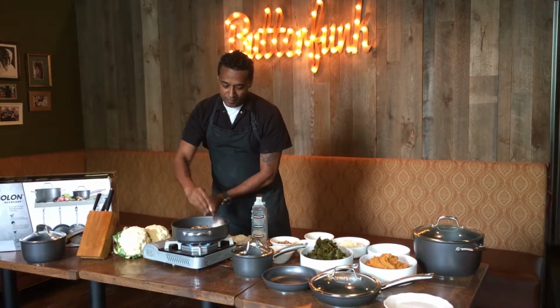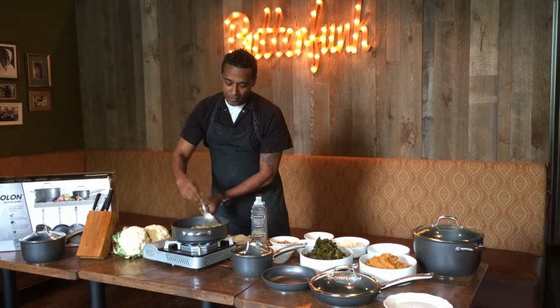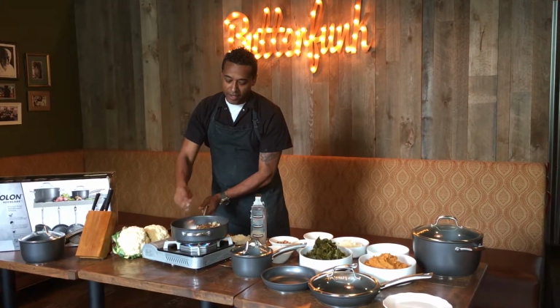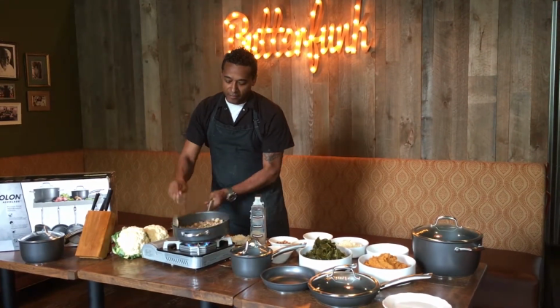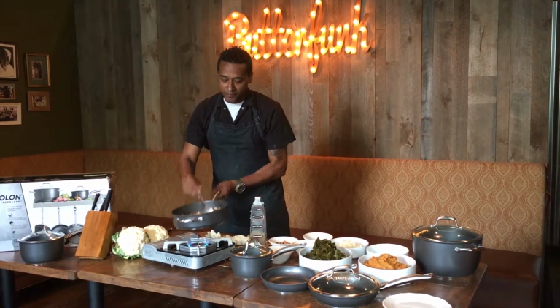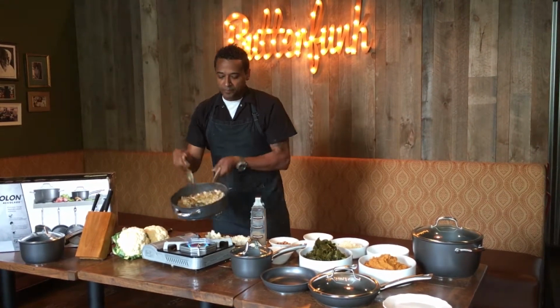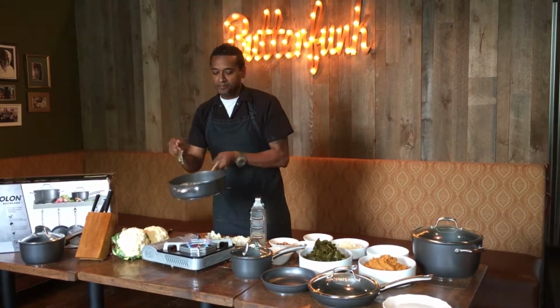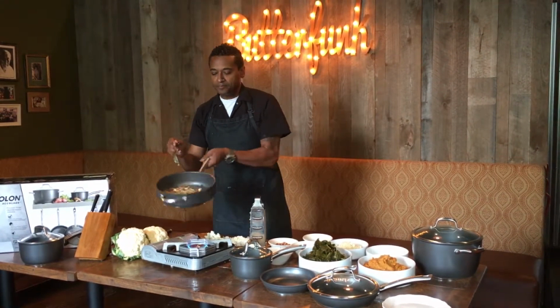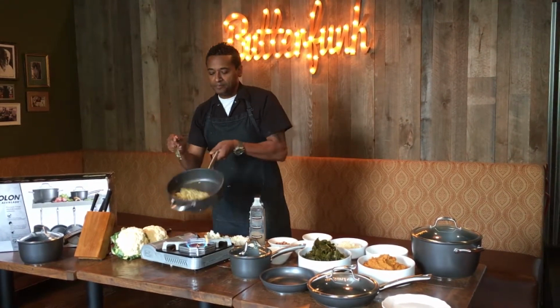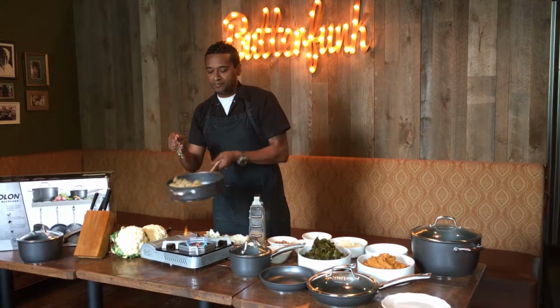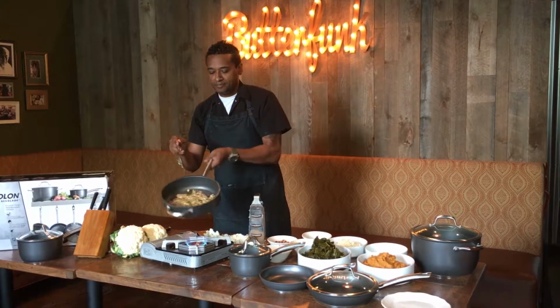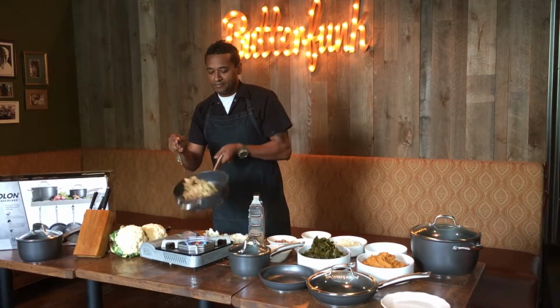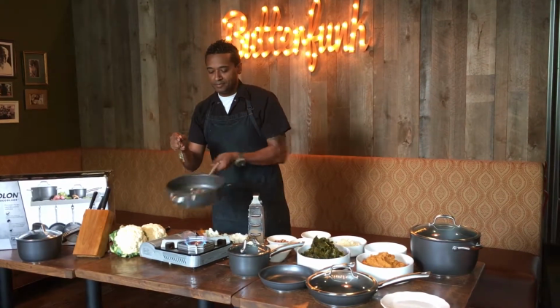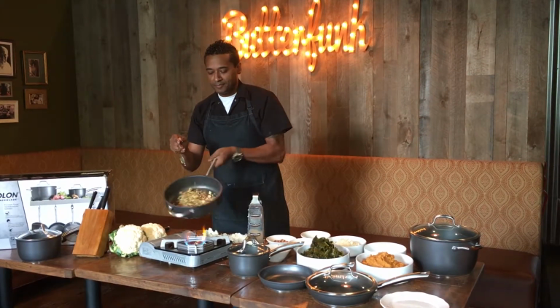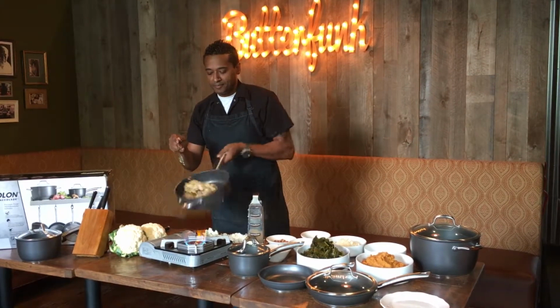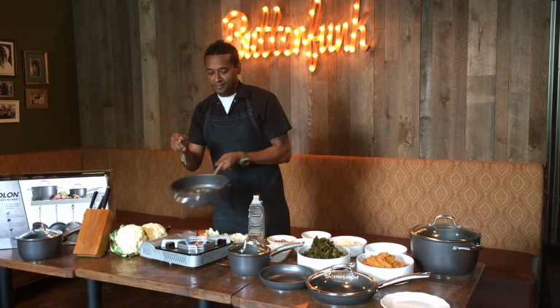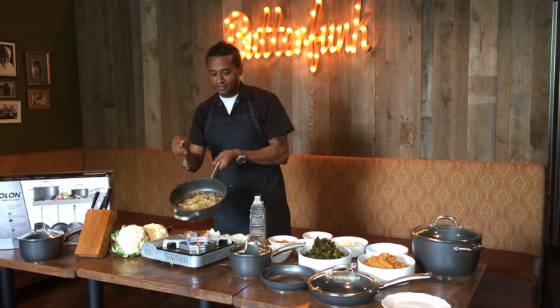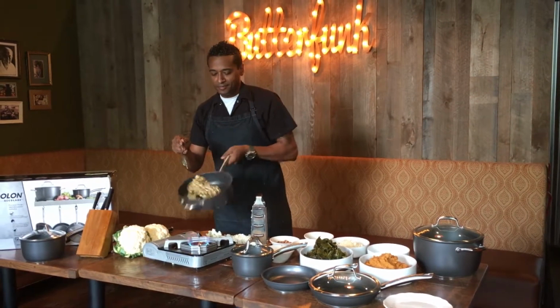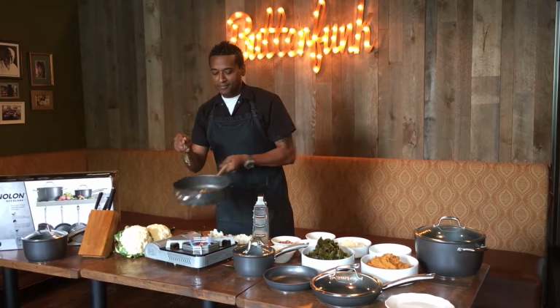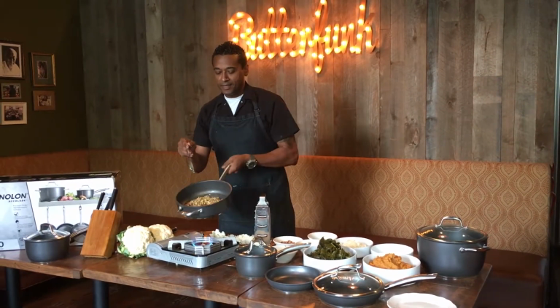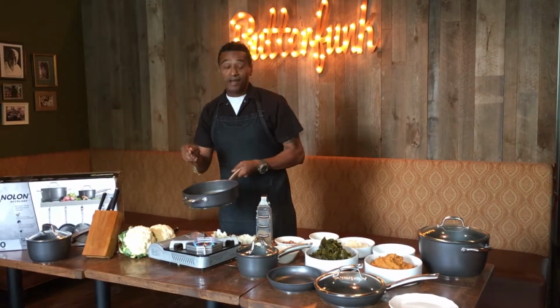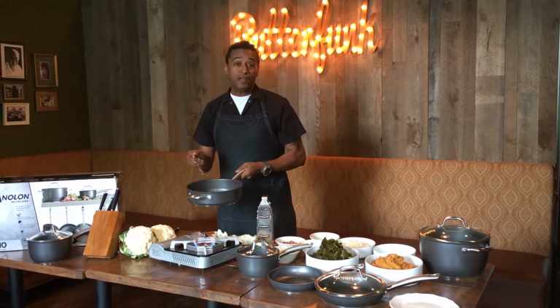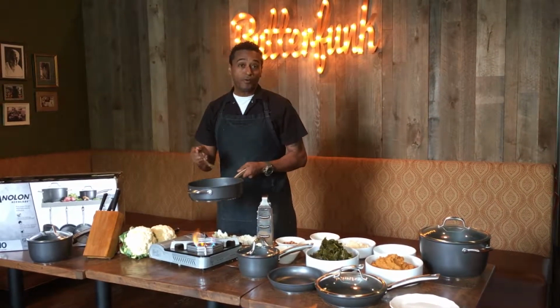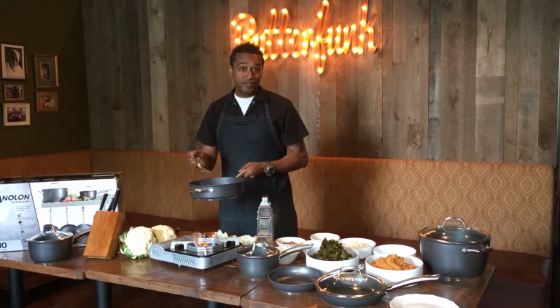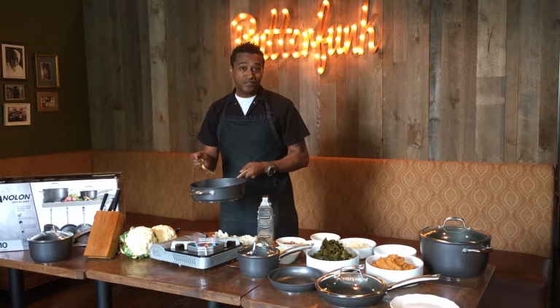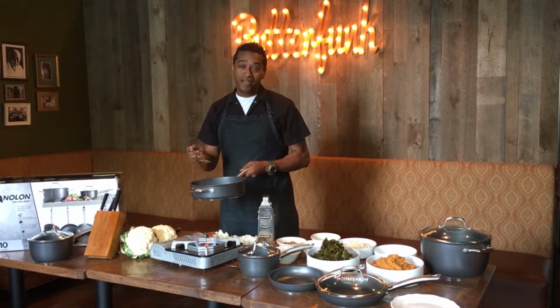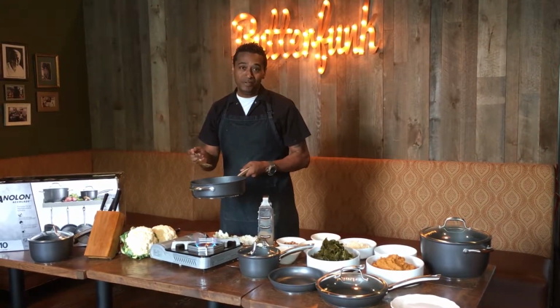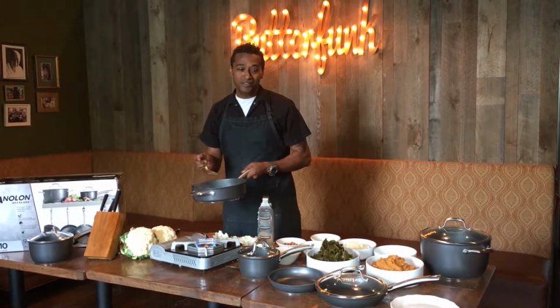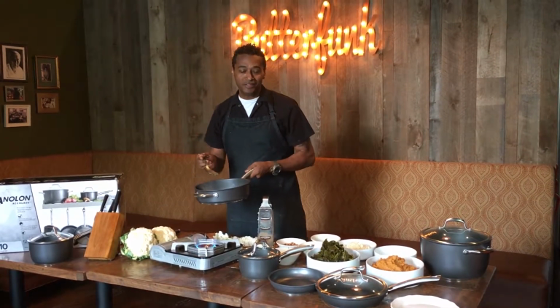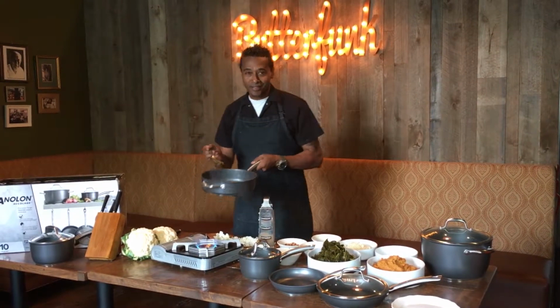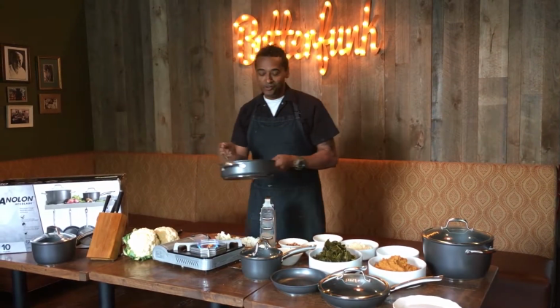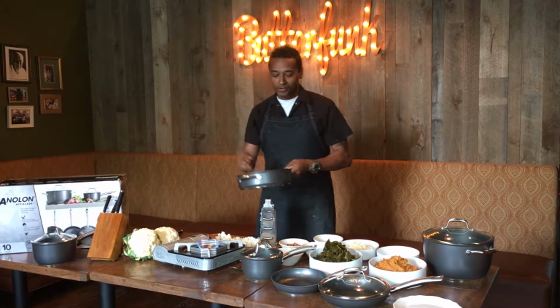So there you have cauliflower rice and beans. Enjoy.